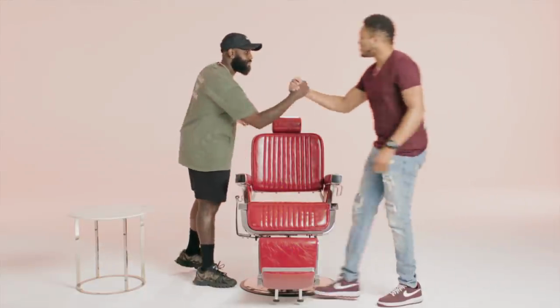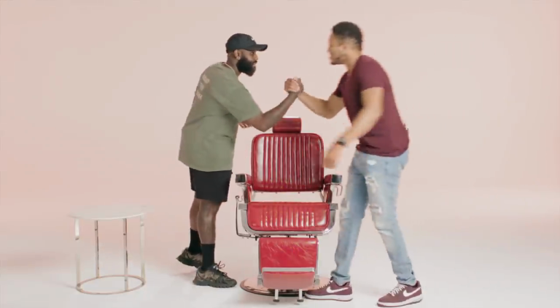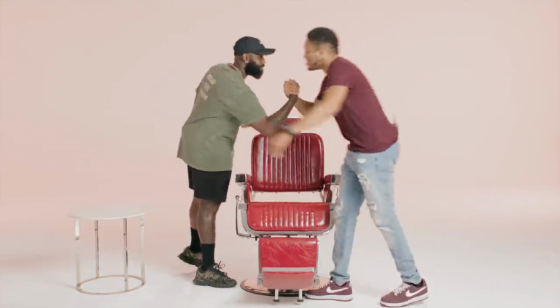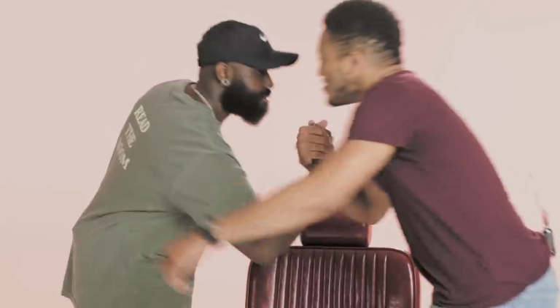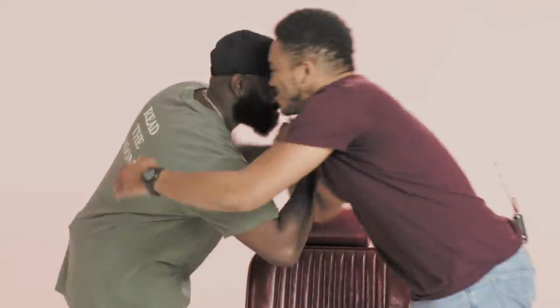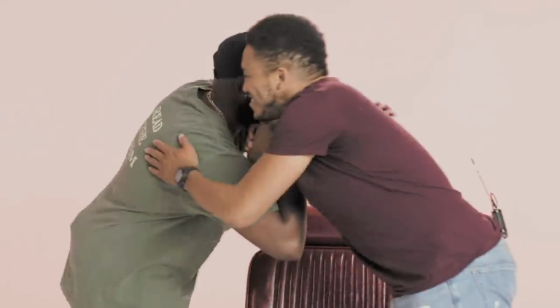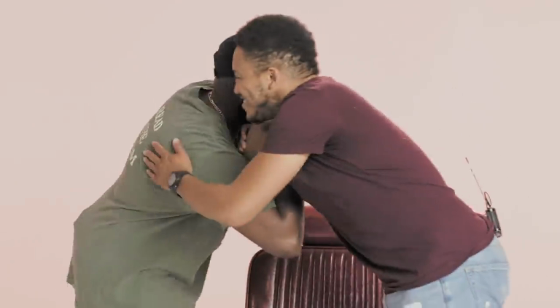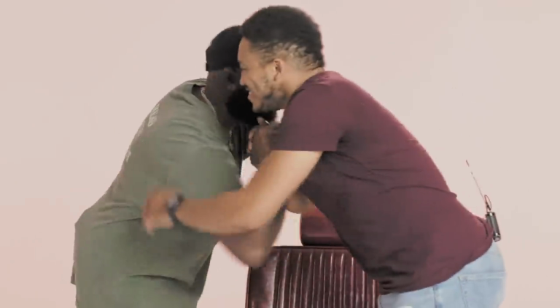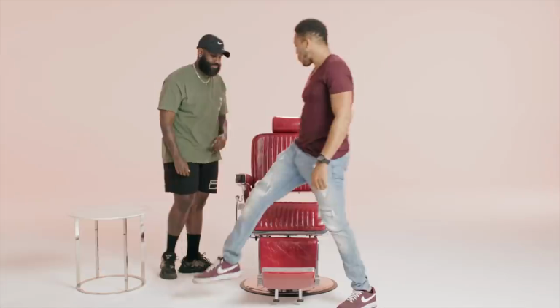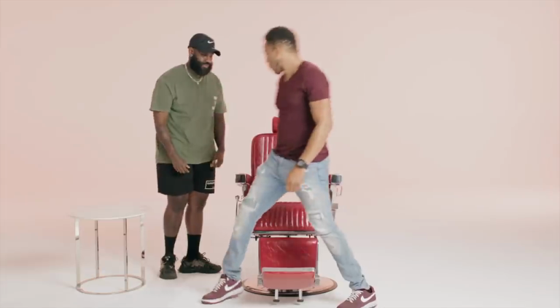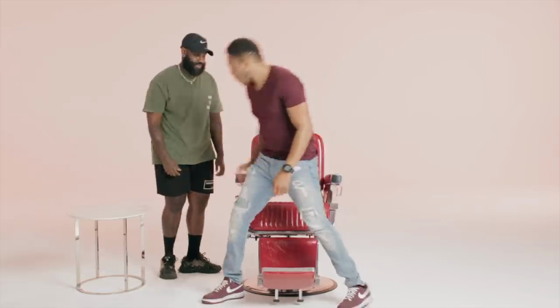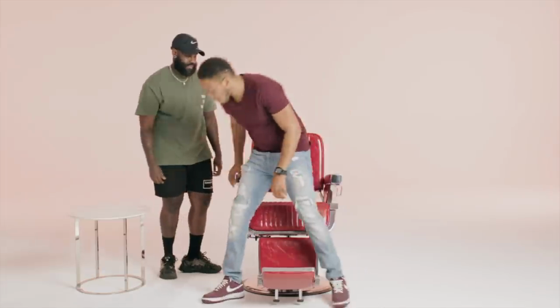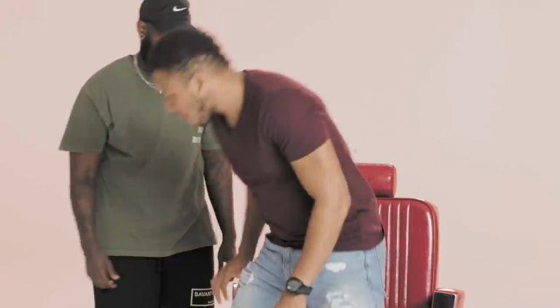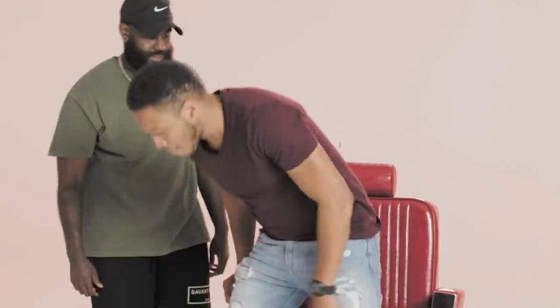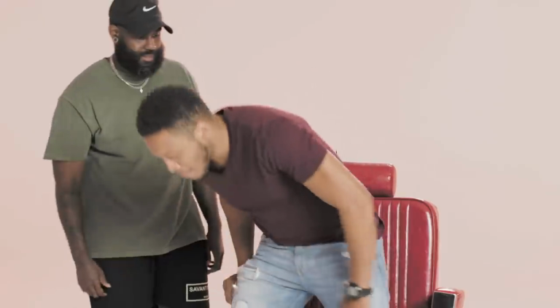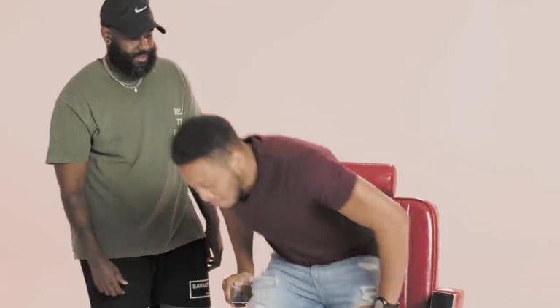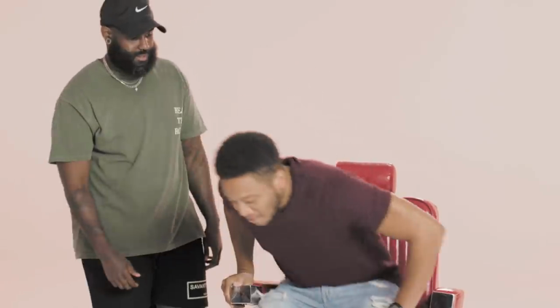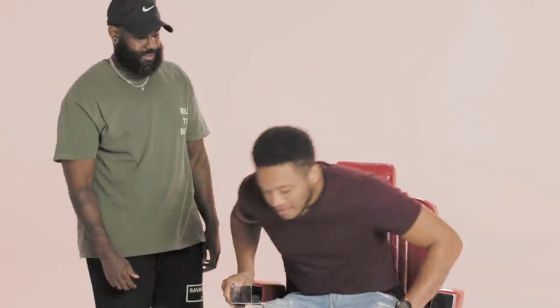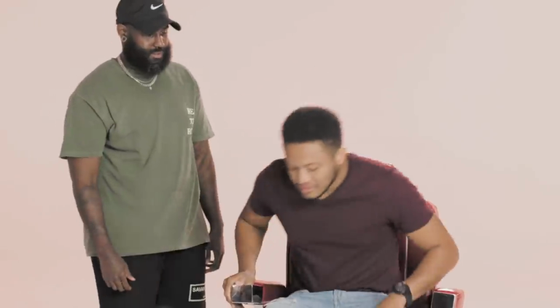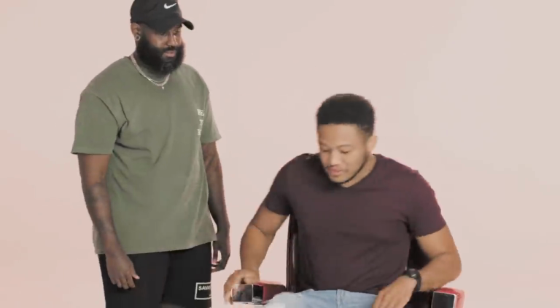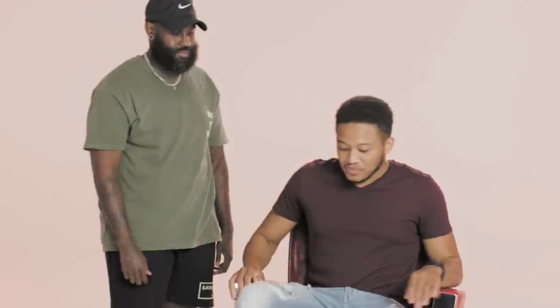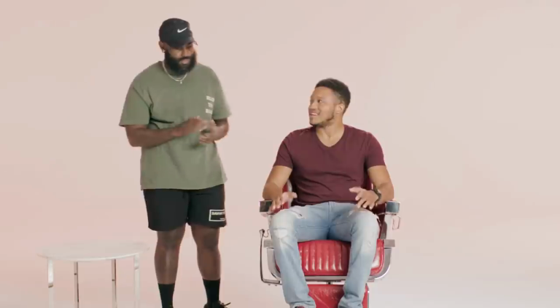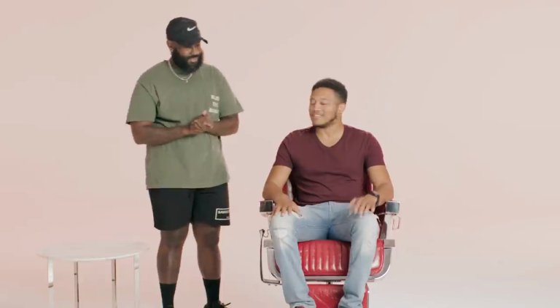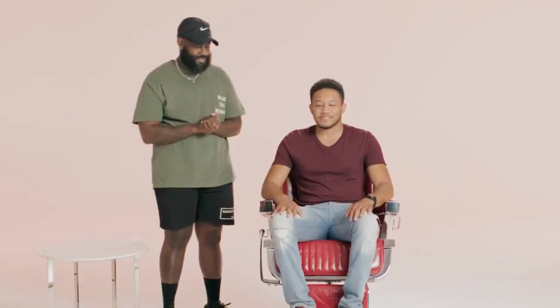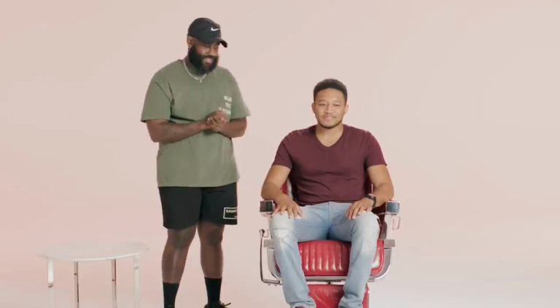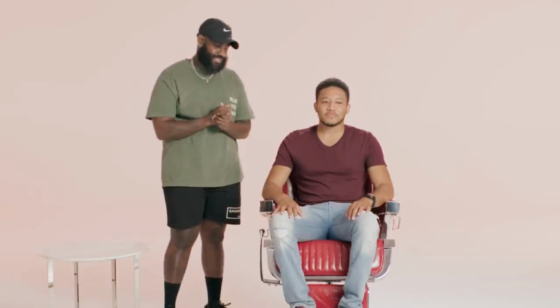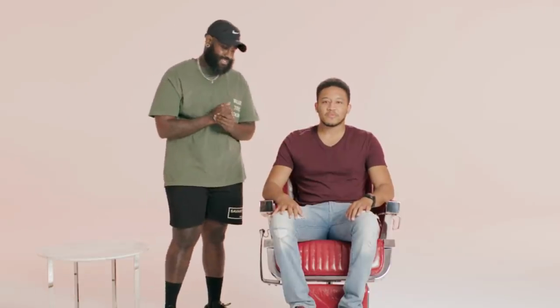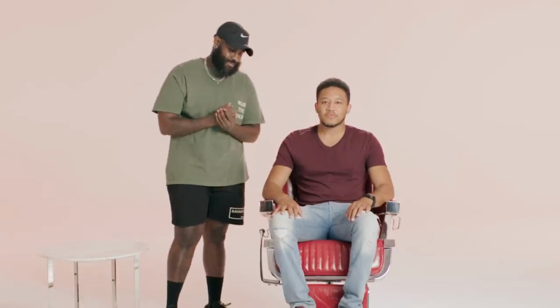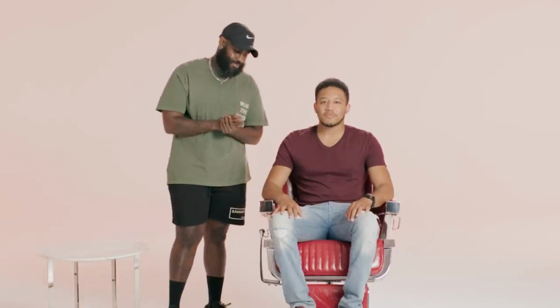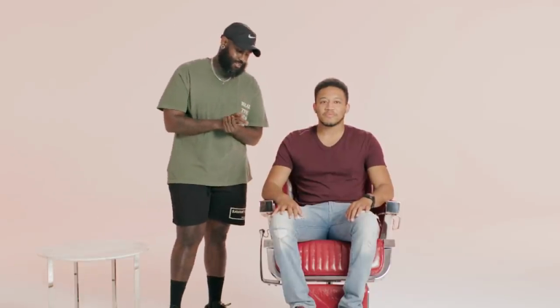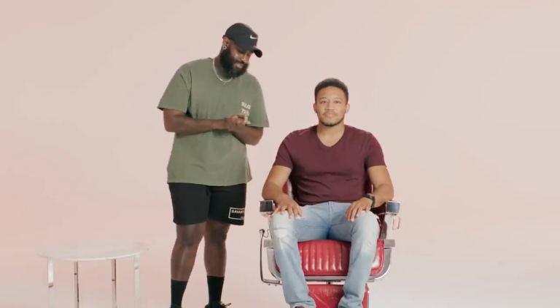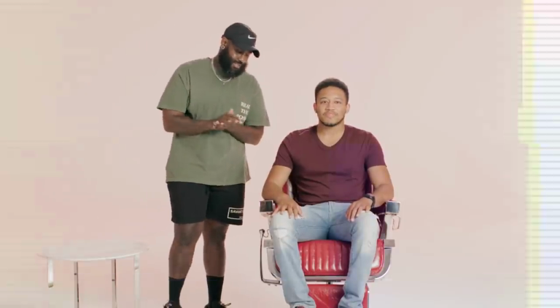Nice to meet you. Likewise. I'm excited. Let's have some fun today.